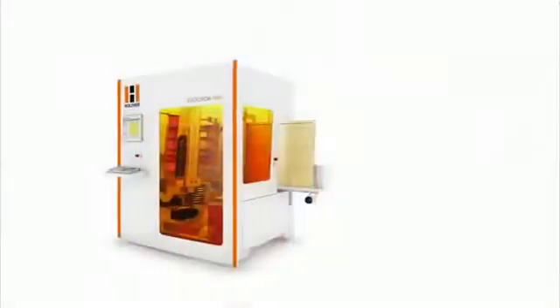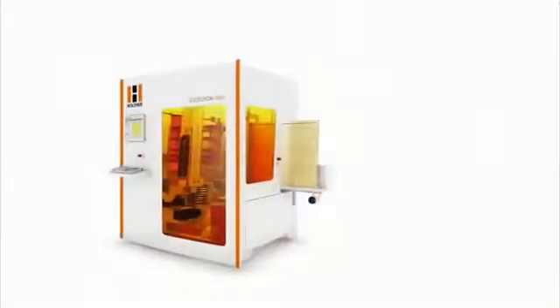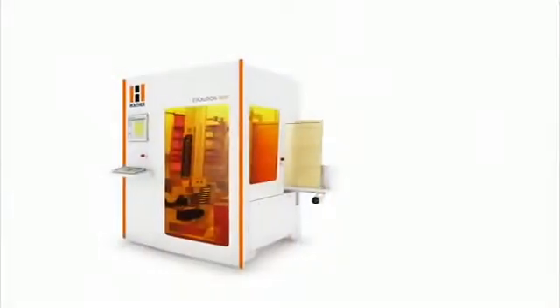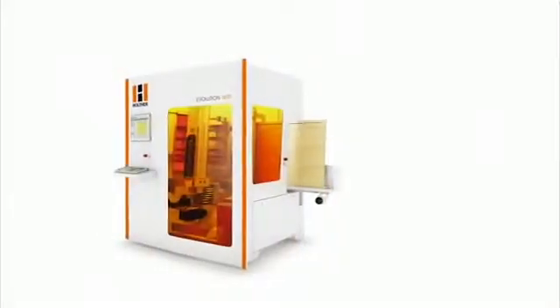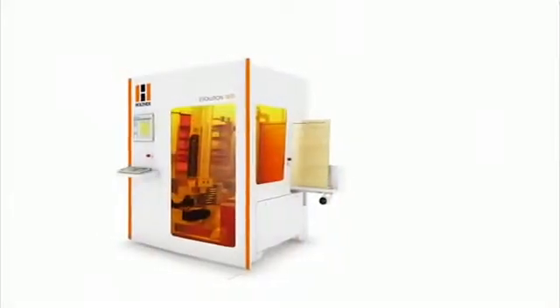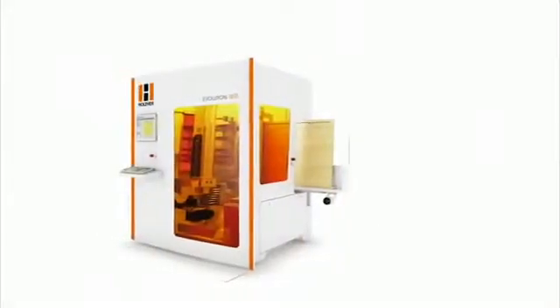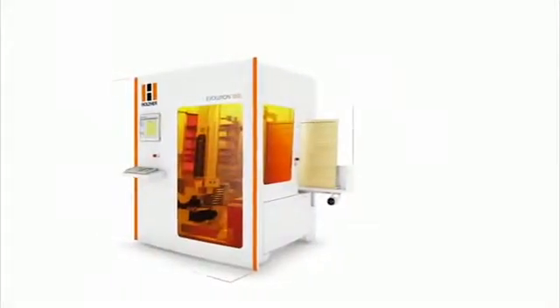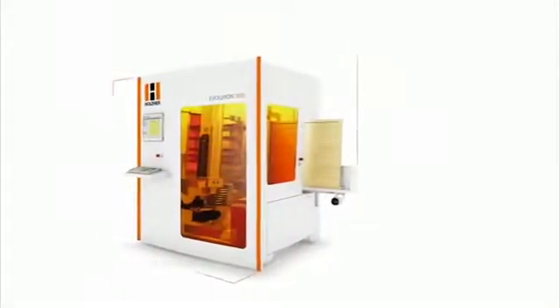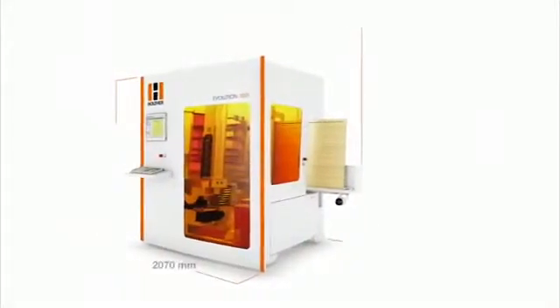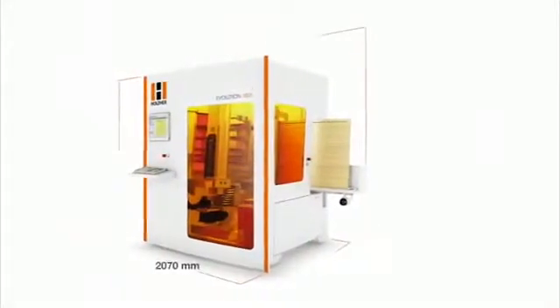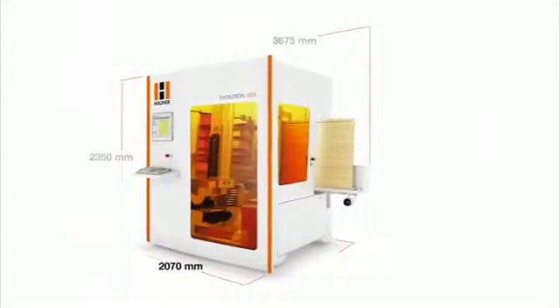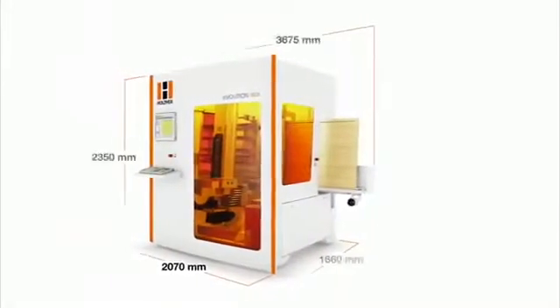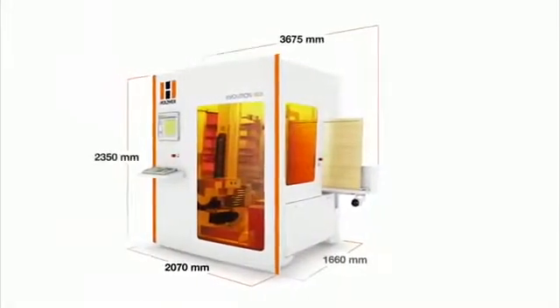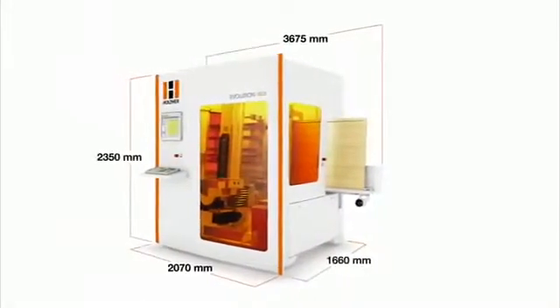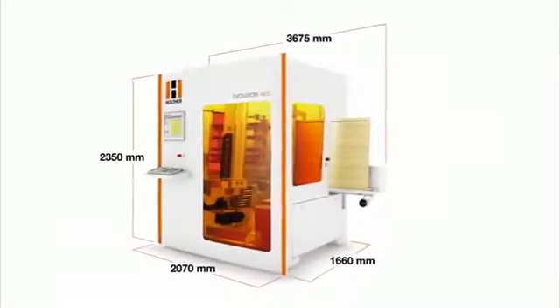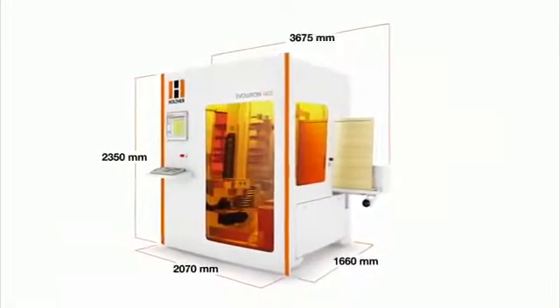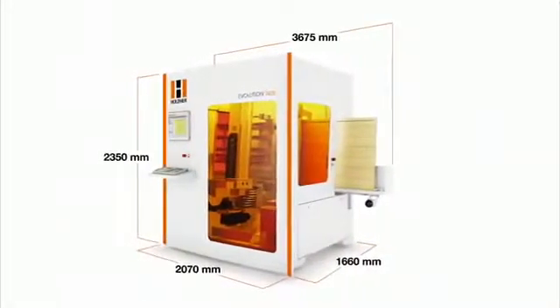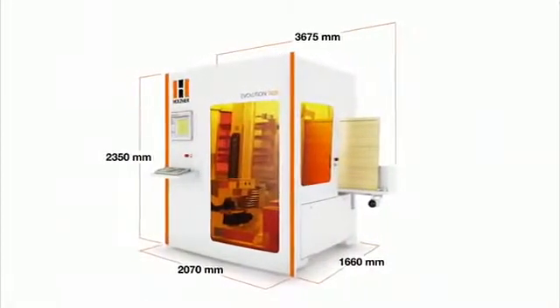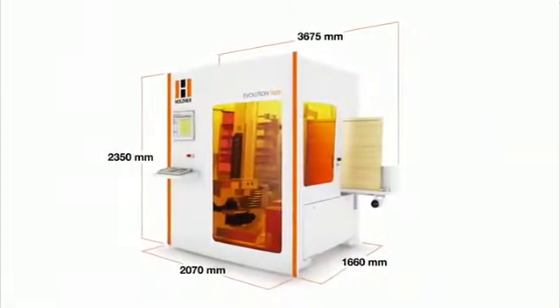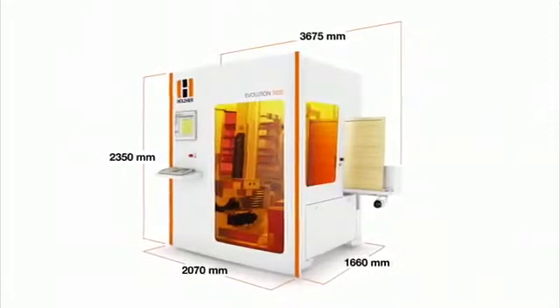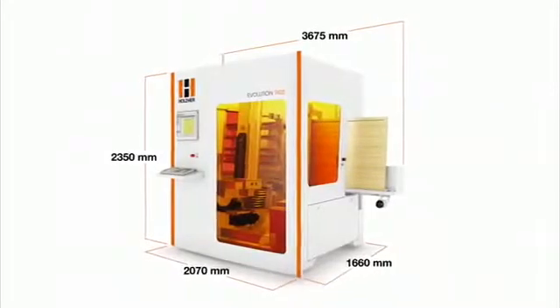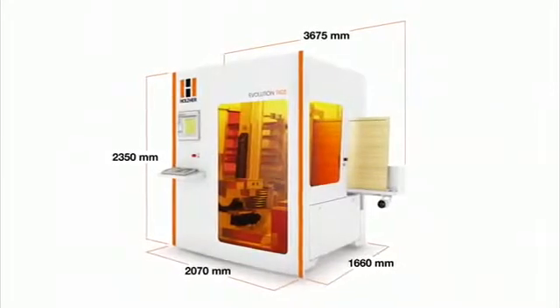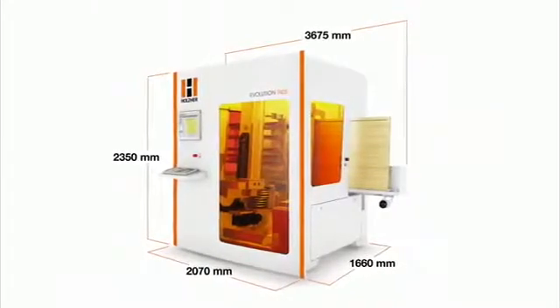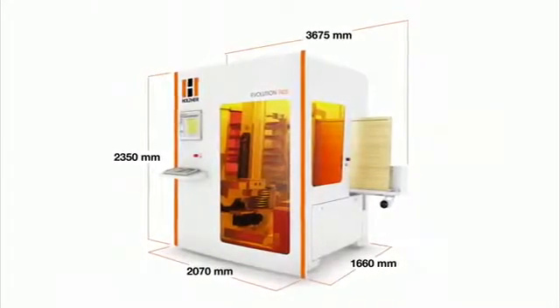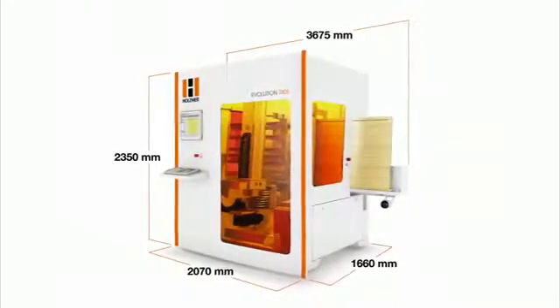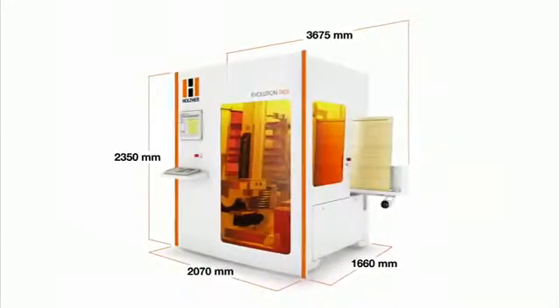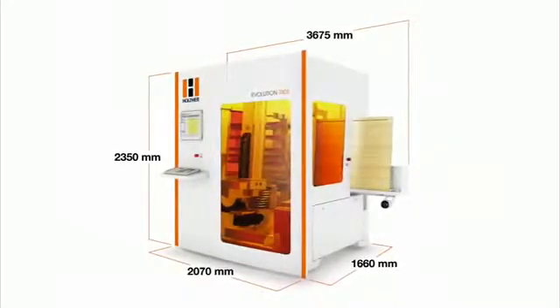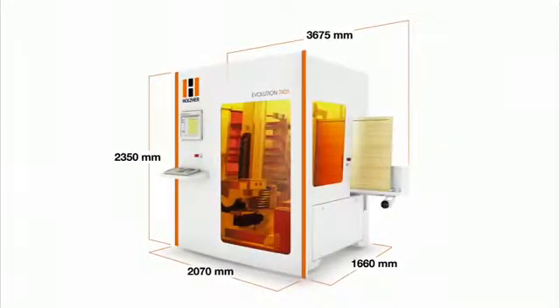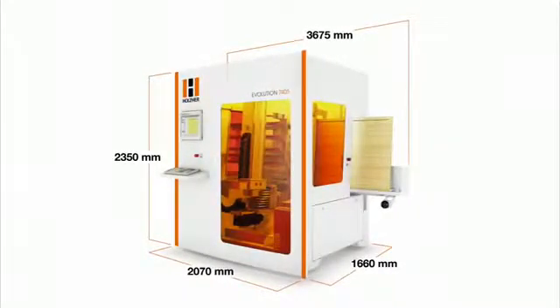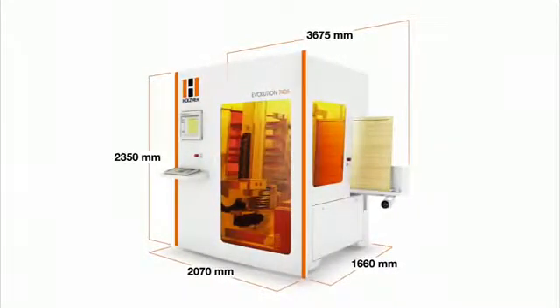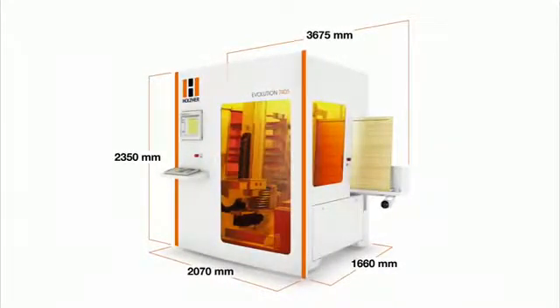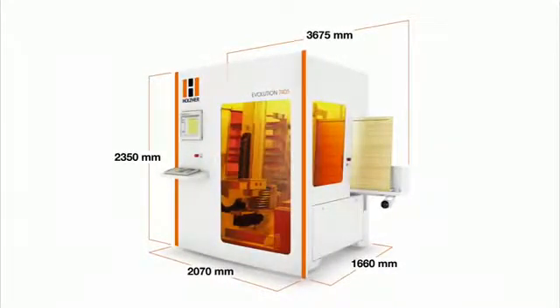Requiring a floor space of only about 50 square feet, this unique CNC machine offers all the capacity of a full-blown CNC machining center.